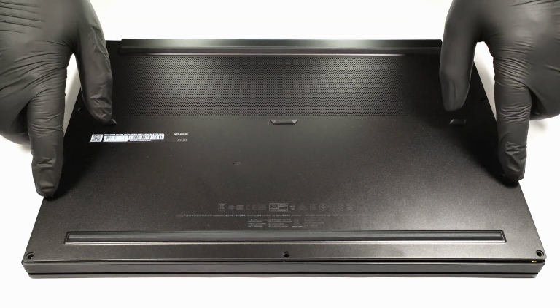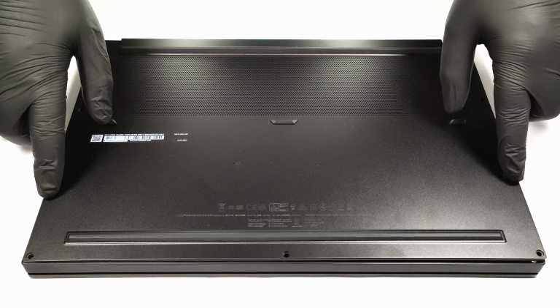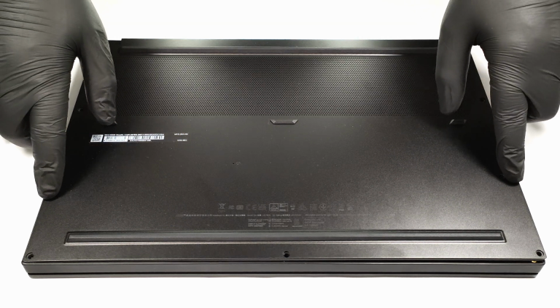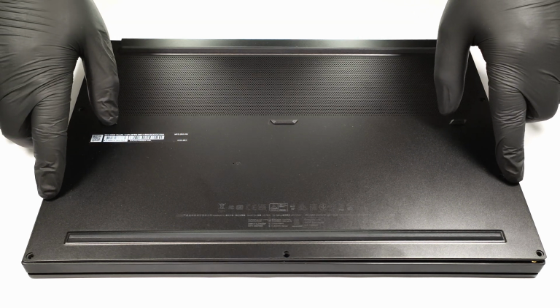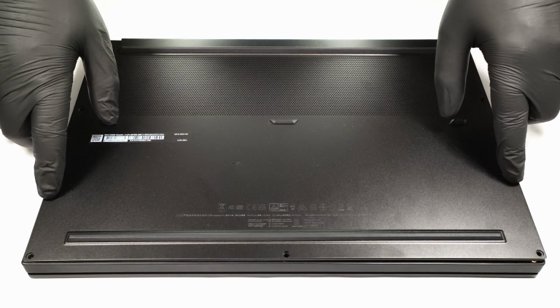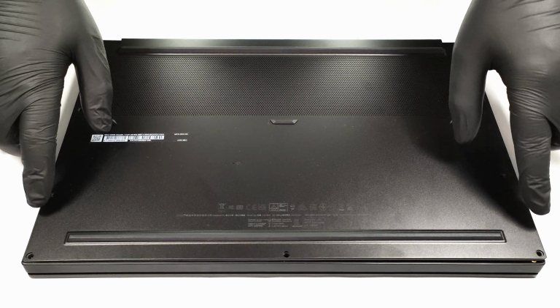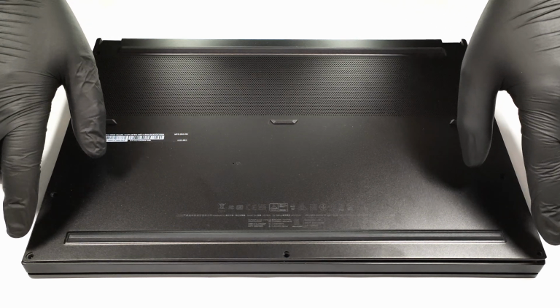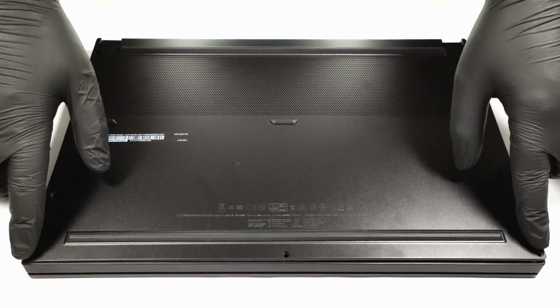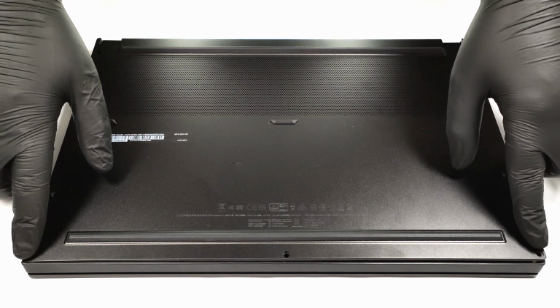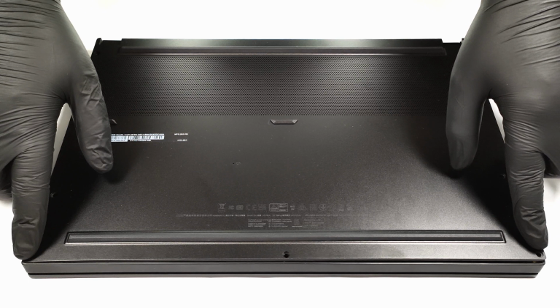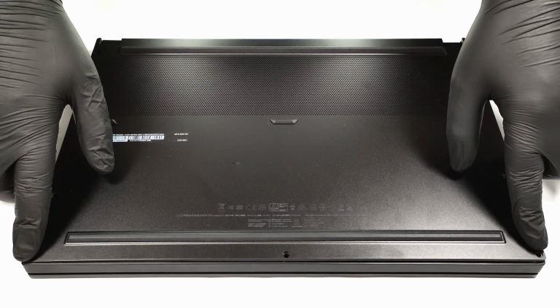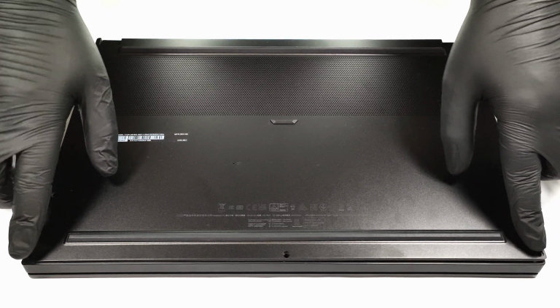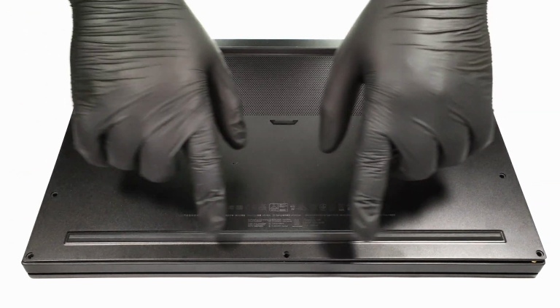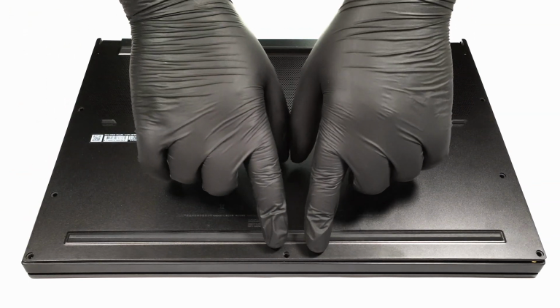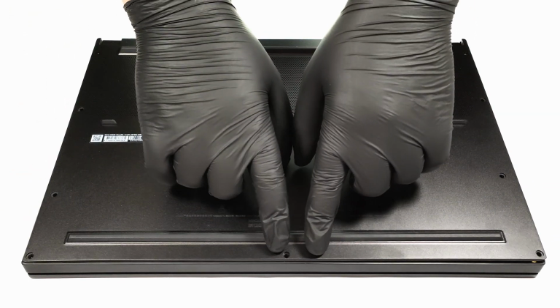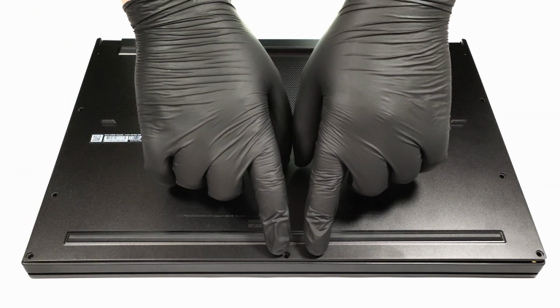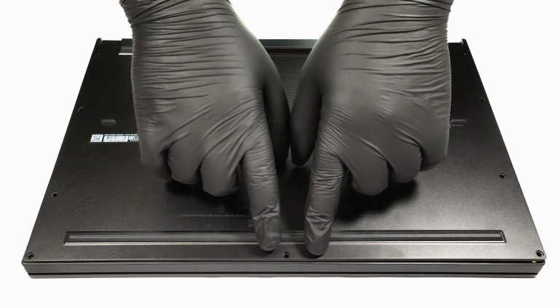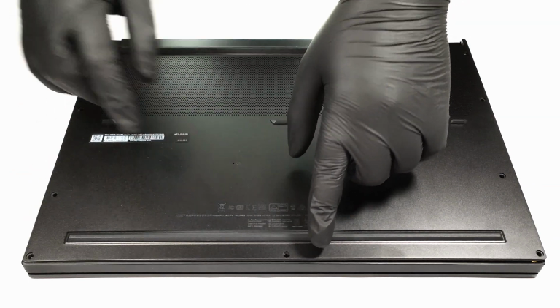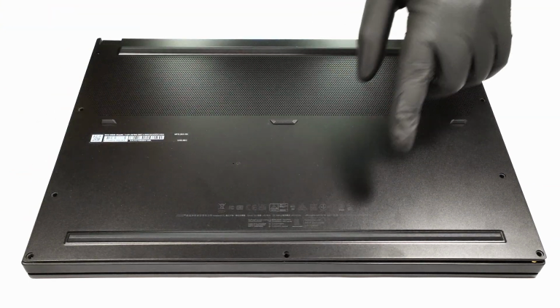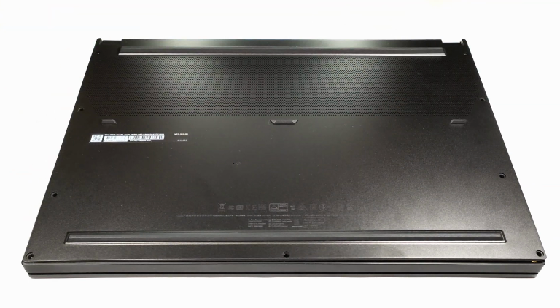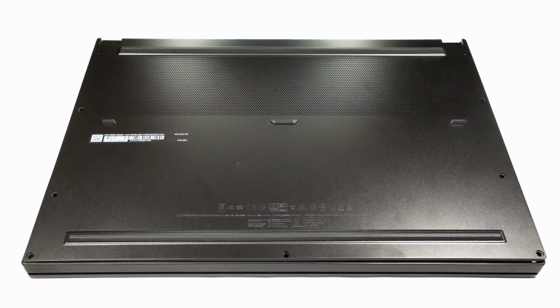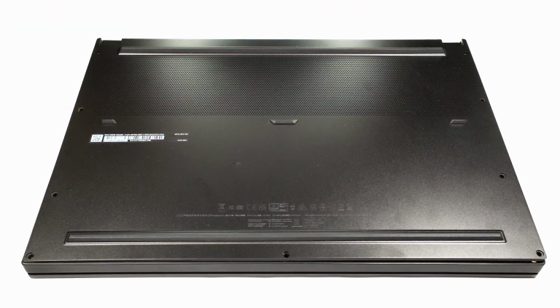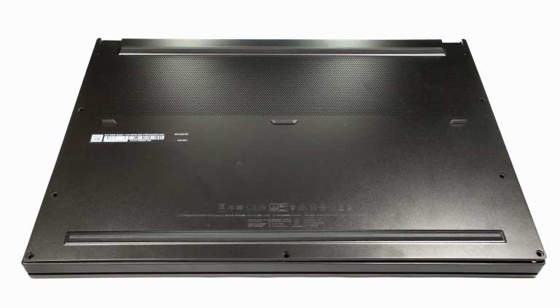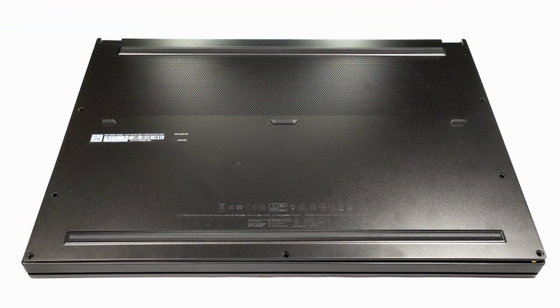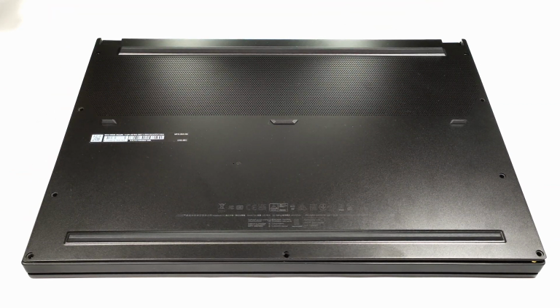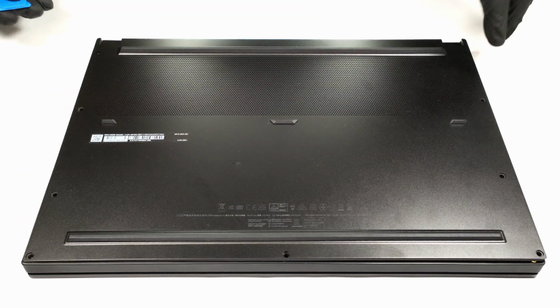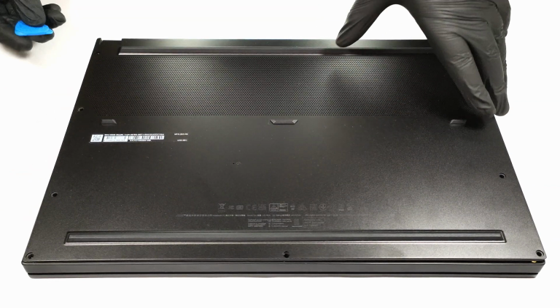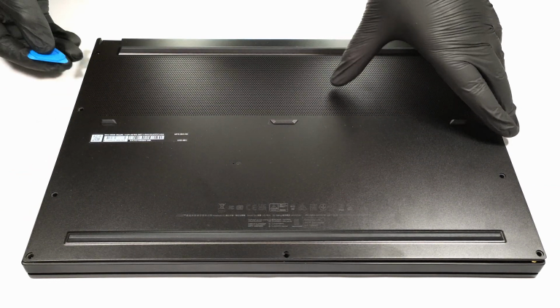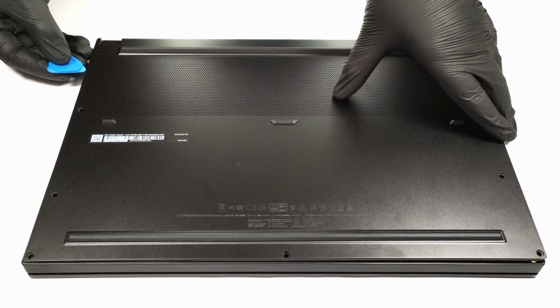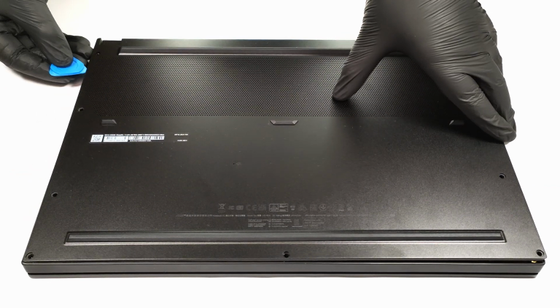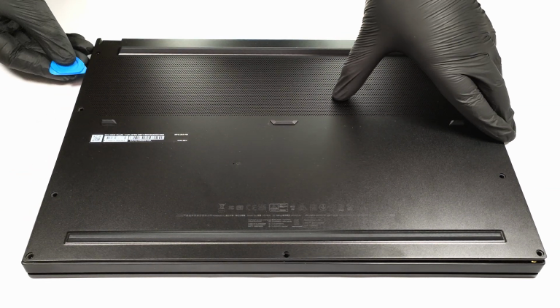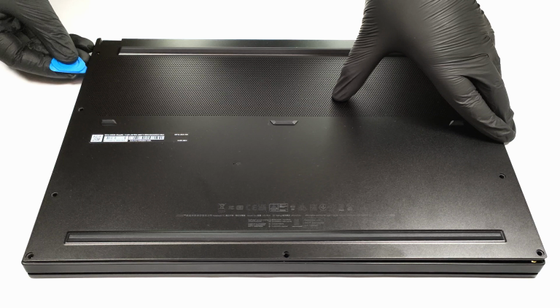For removing the bottom plate, you have to undo 9 Phillips head screws and after that, you can pop the bottom panel with a plastic pry tool.